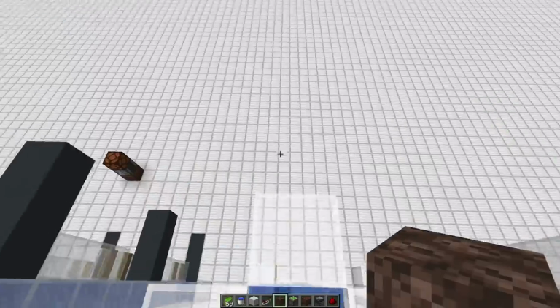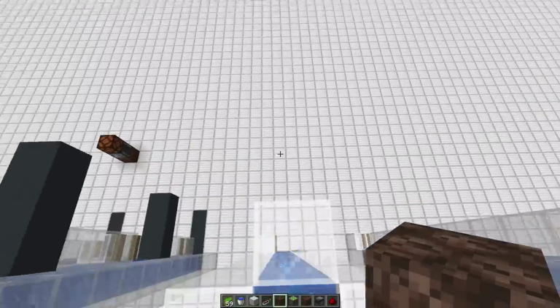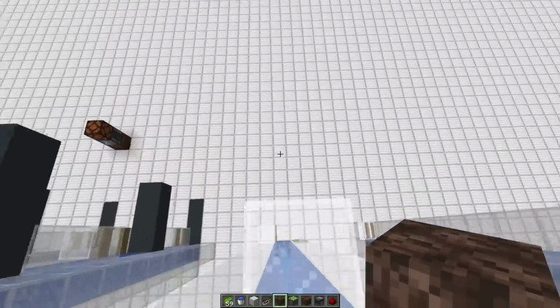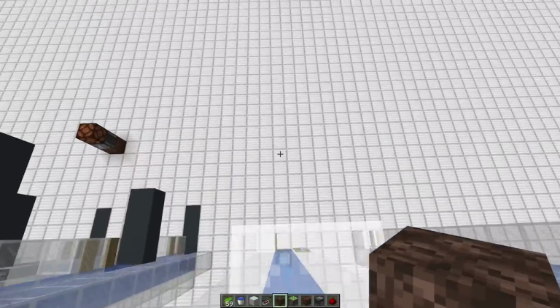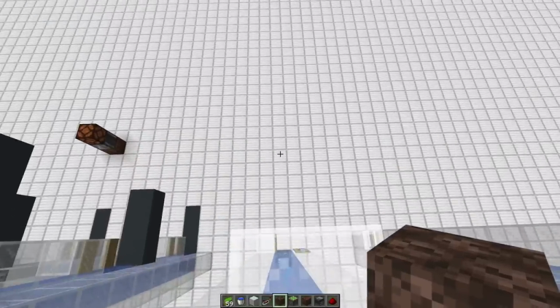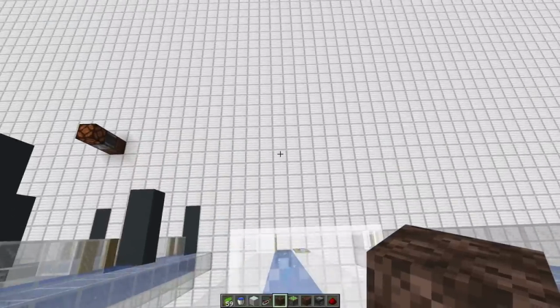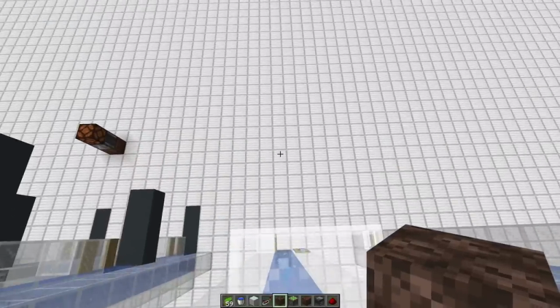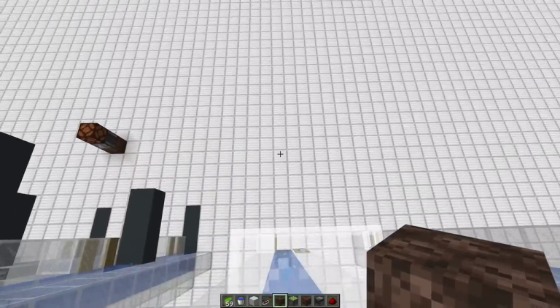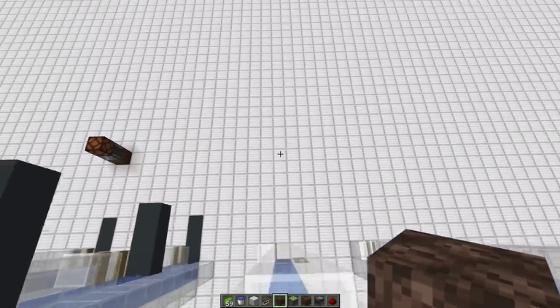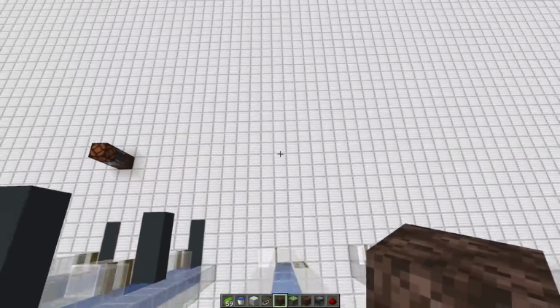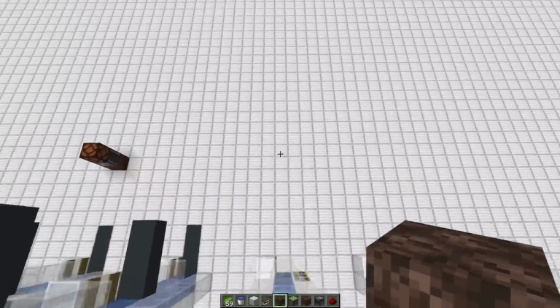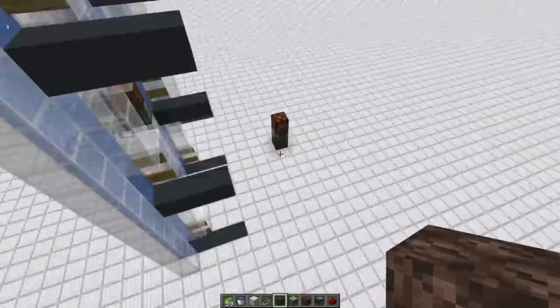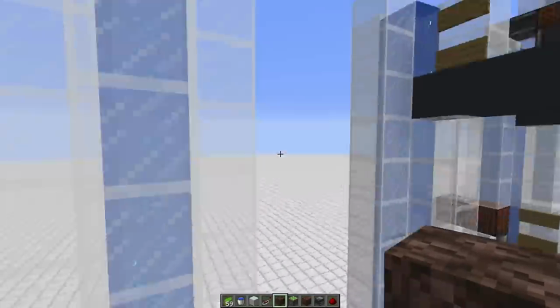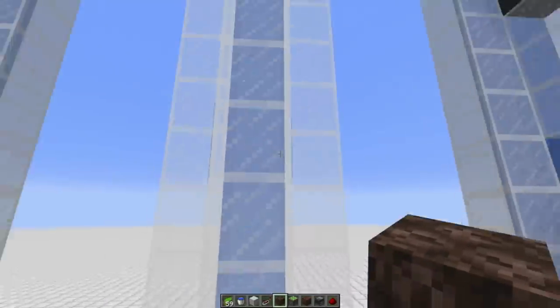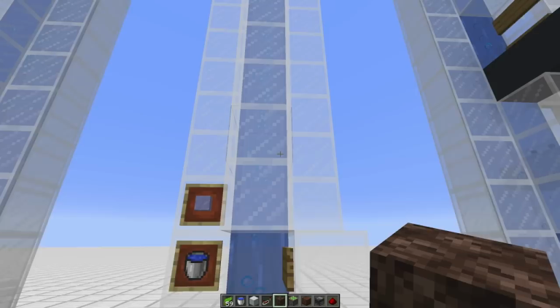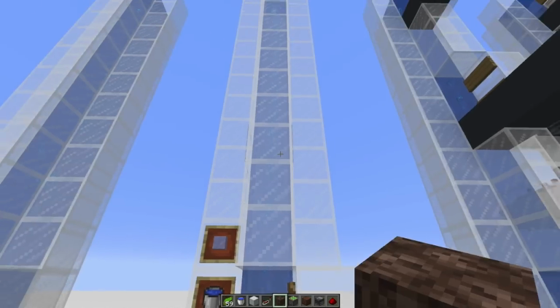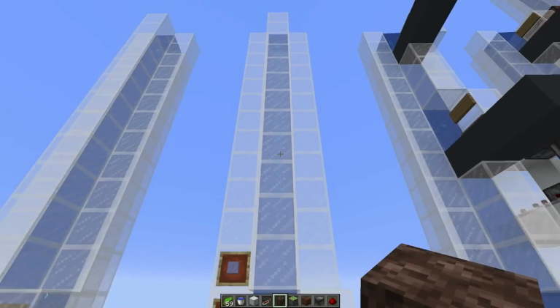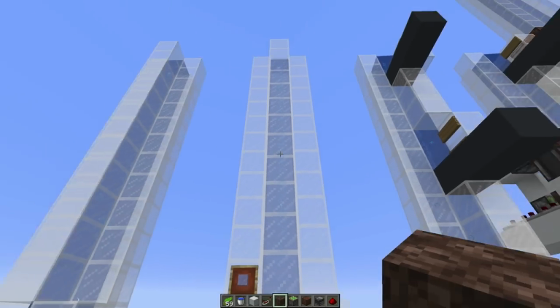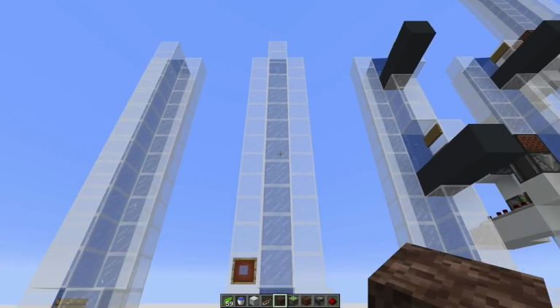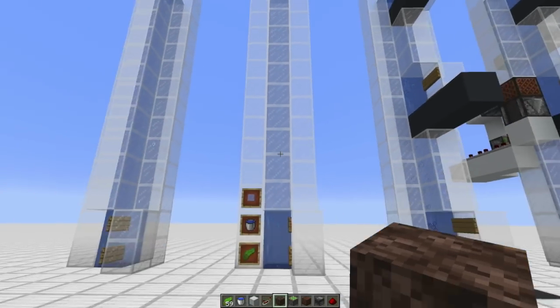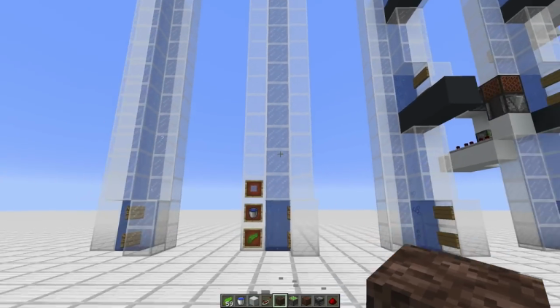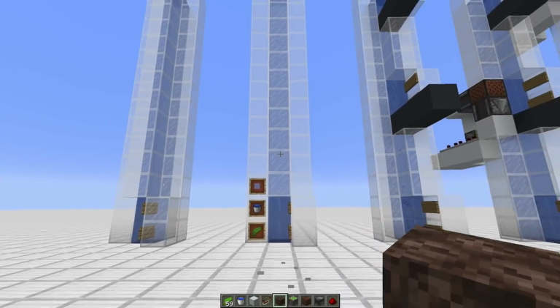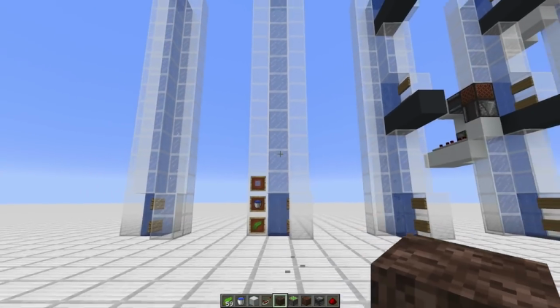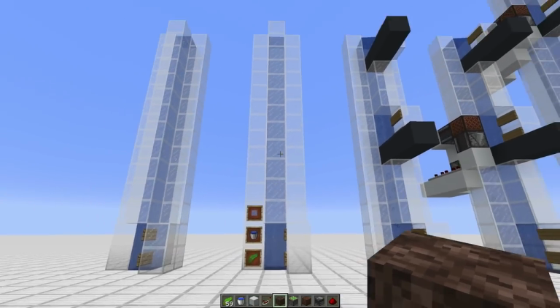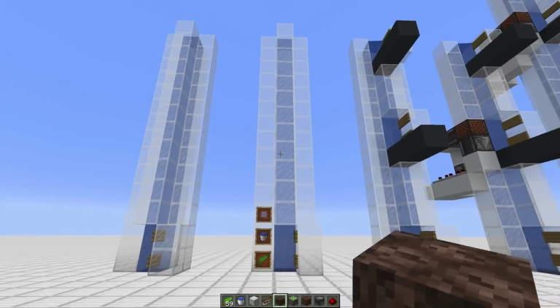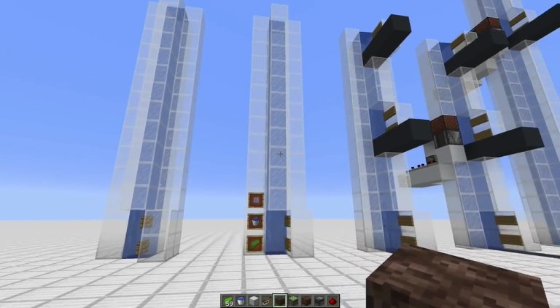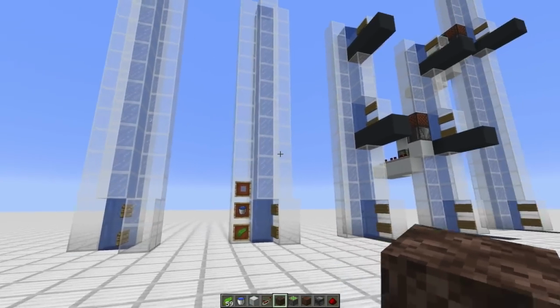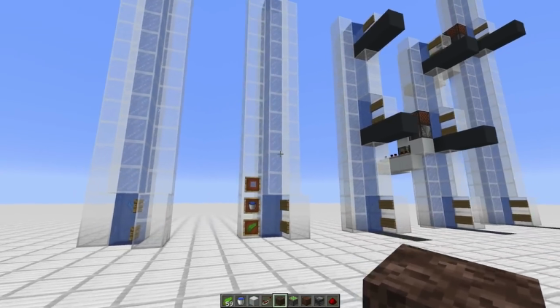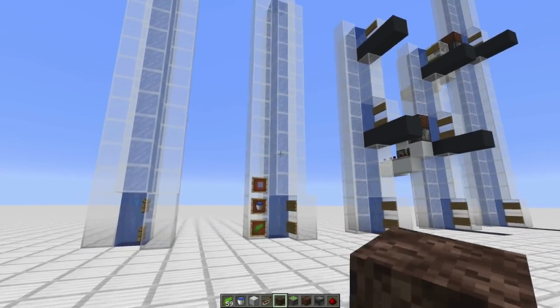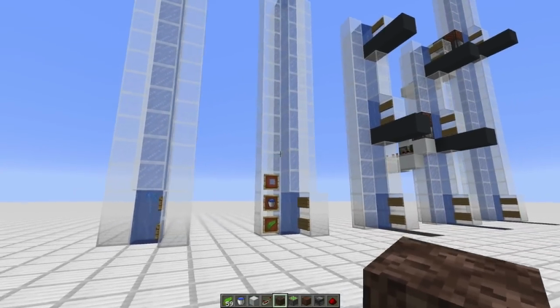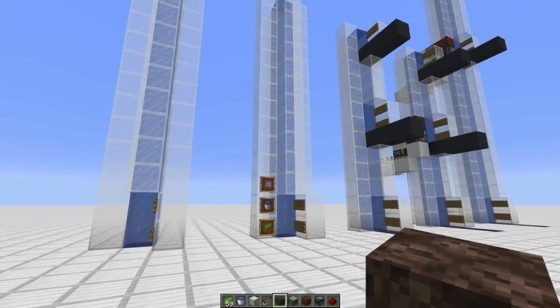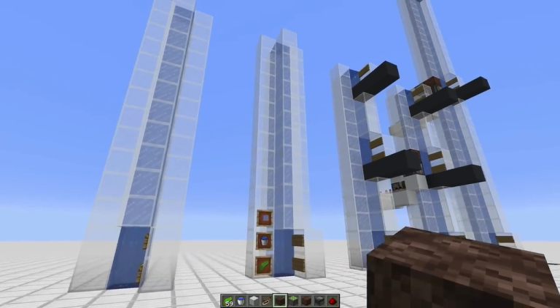Now if I replace the block with soul sand, you'll see we now have a bubble column — woohoo! That's all well and good, and lots of people have this in their base to go from one floor to the next.